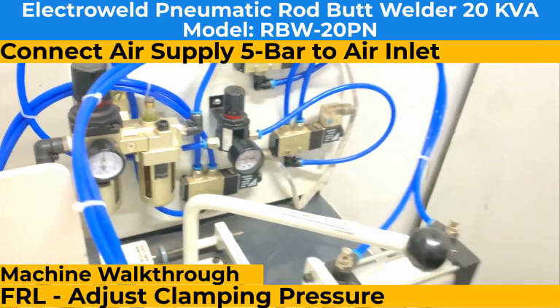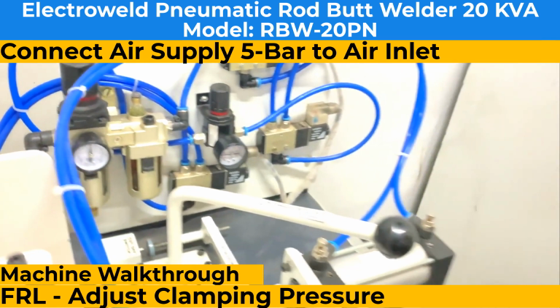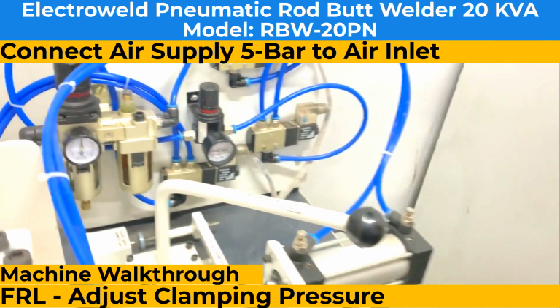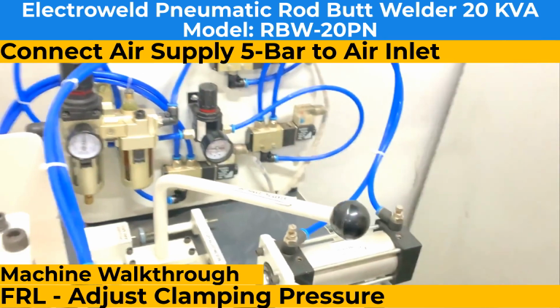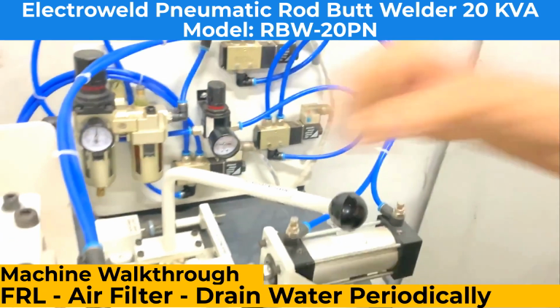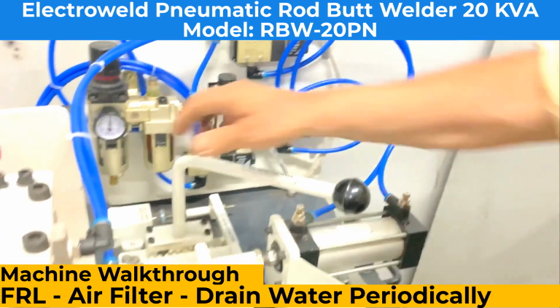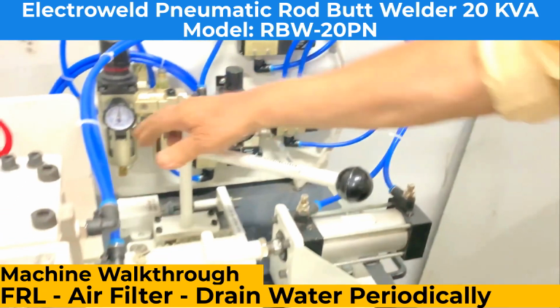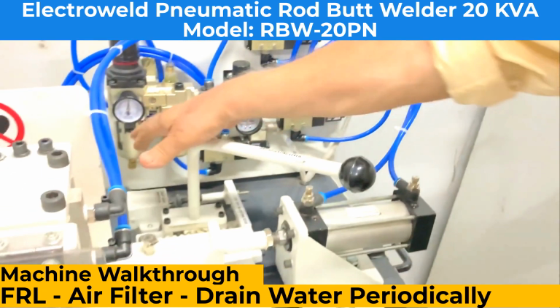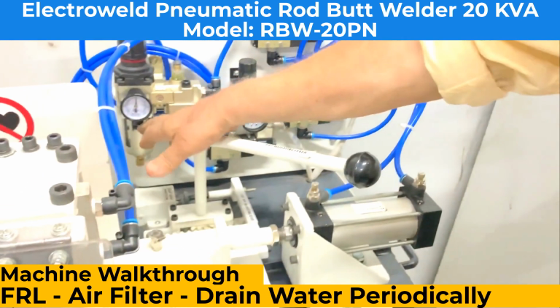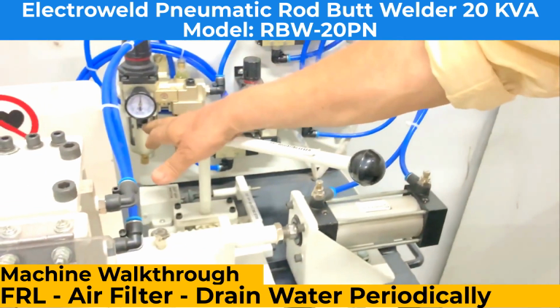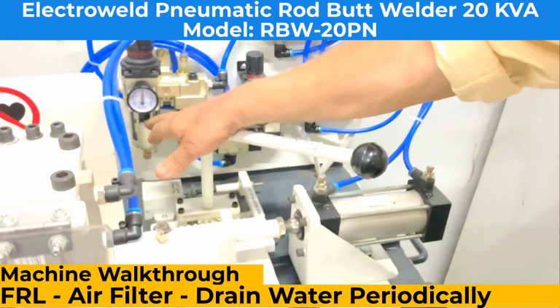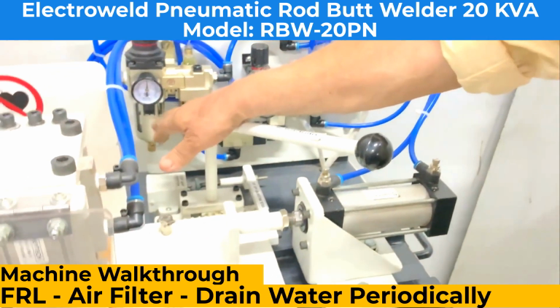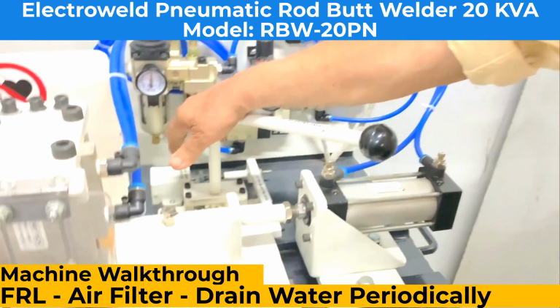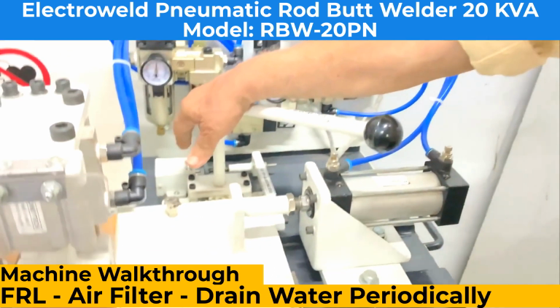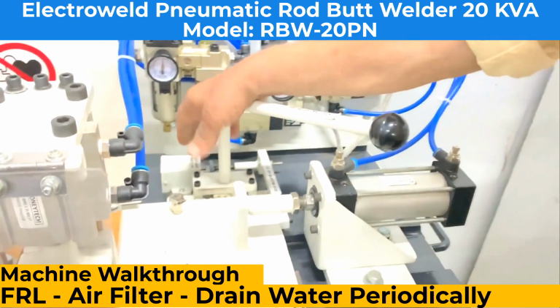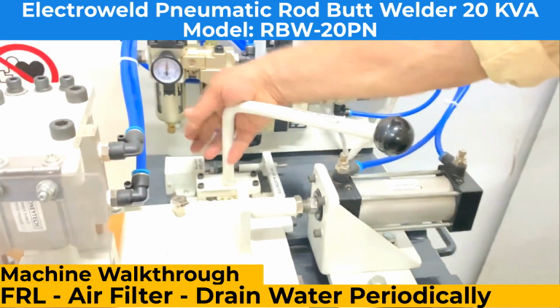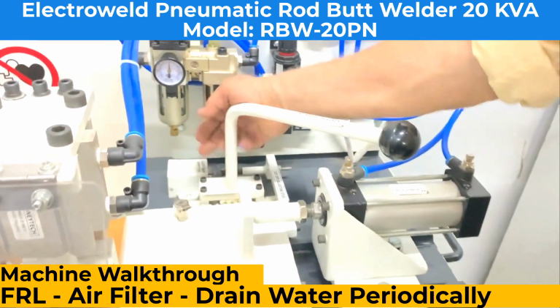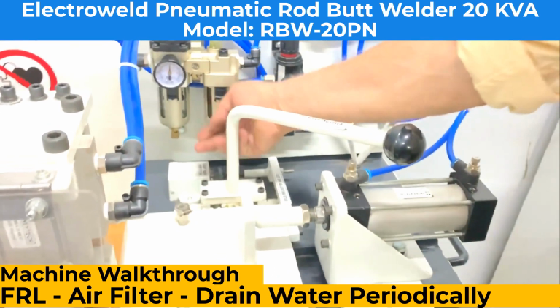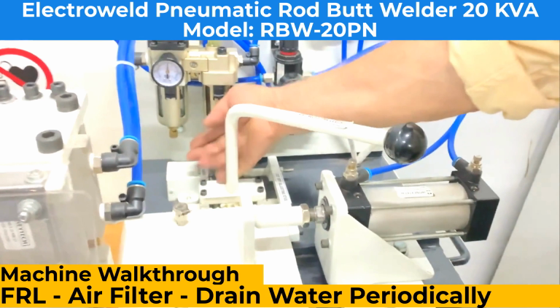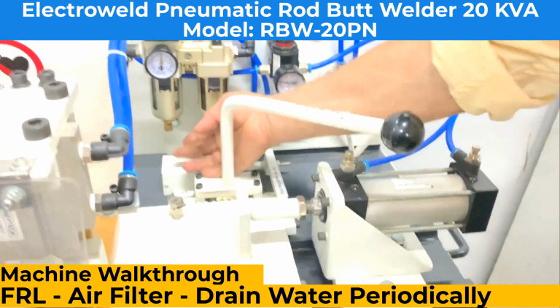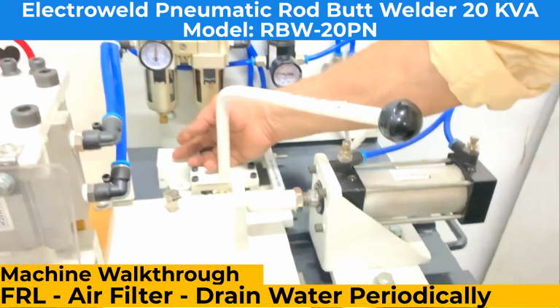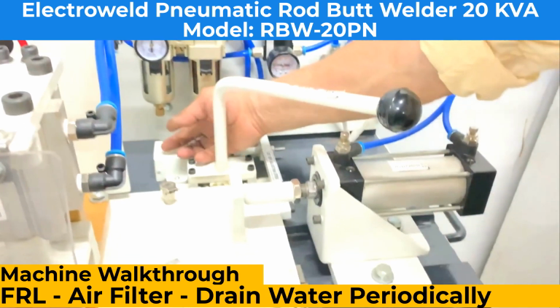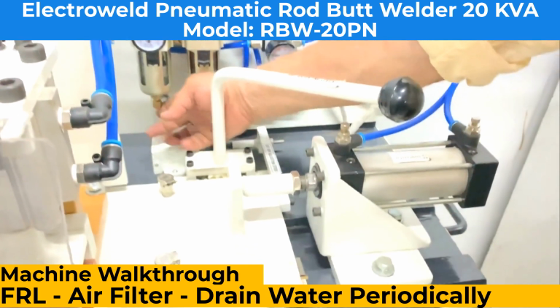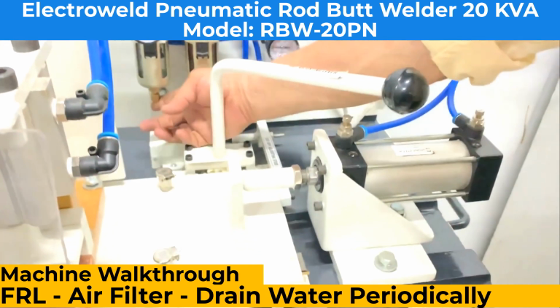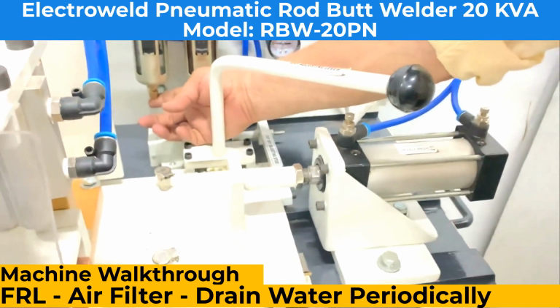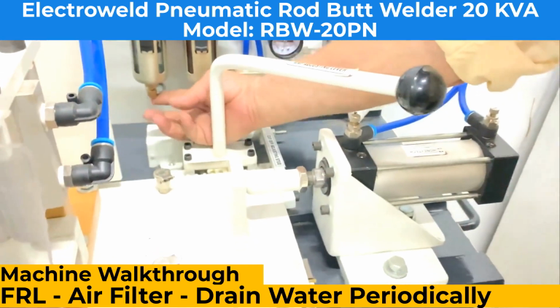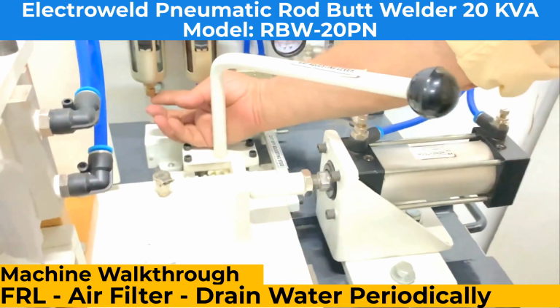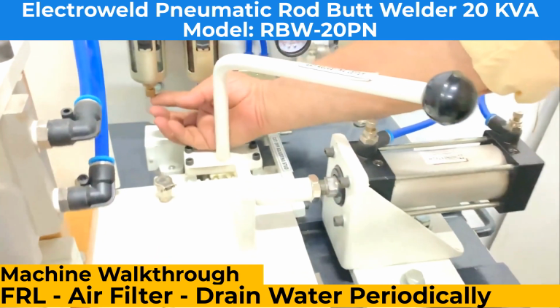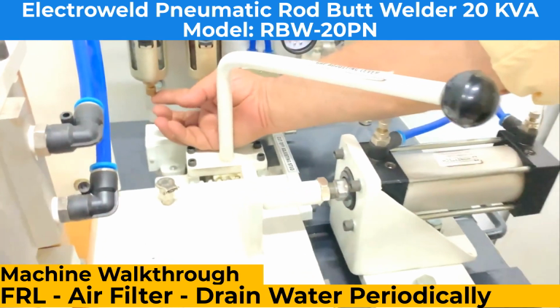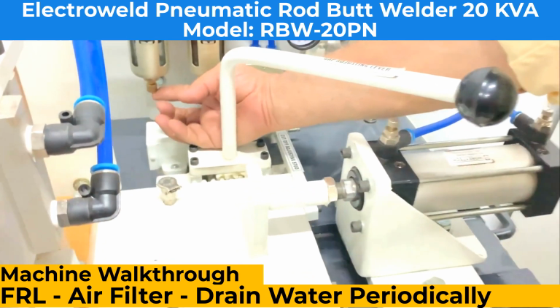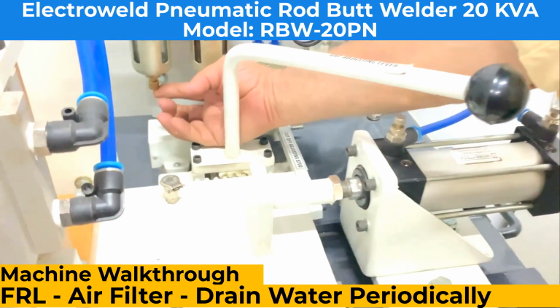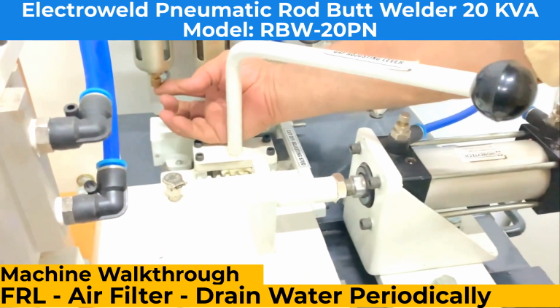This is an air filter and this is a drain knob. You should drain the water regularly.